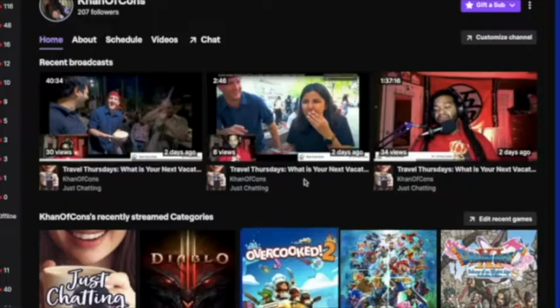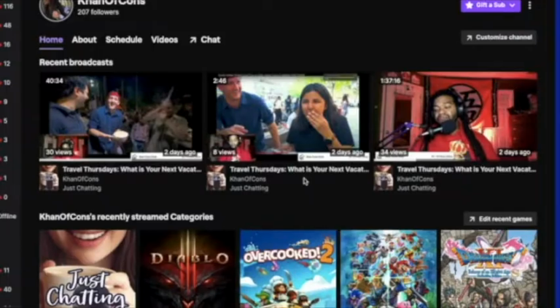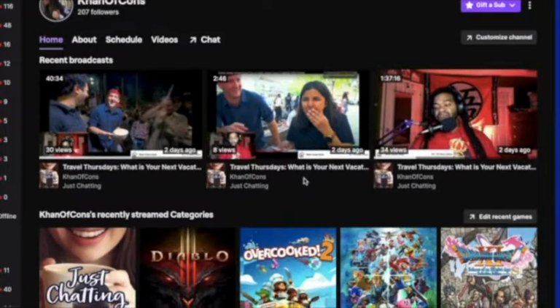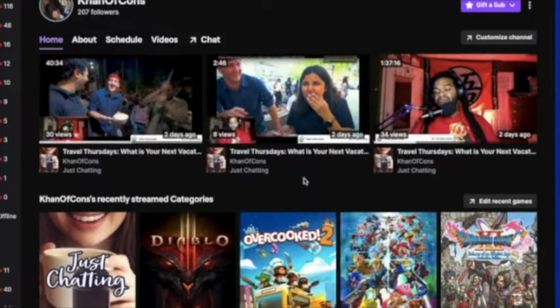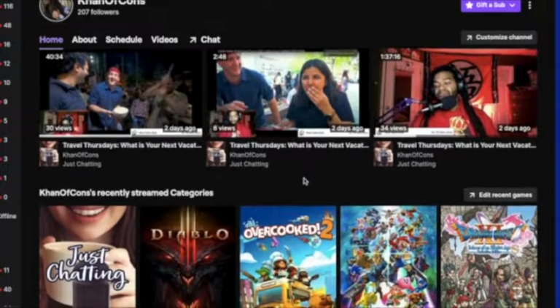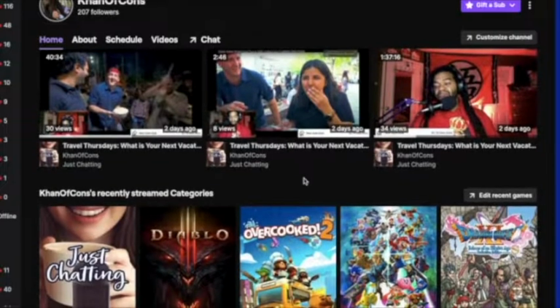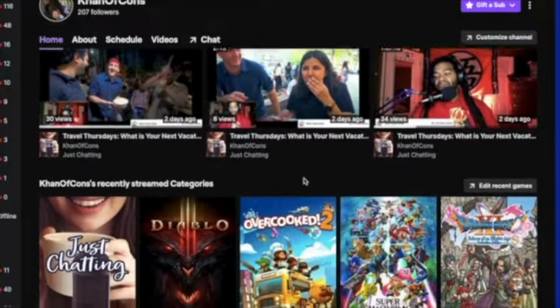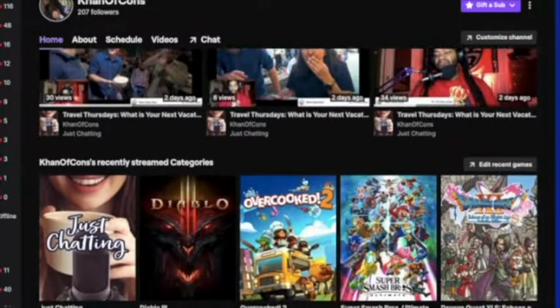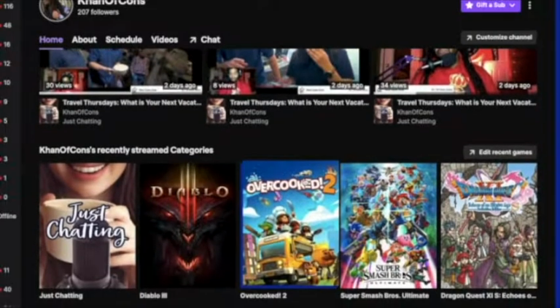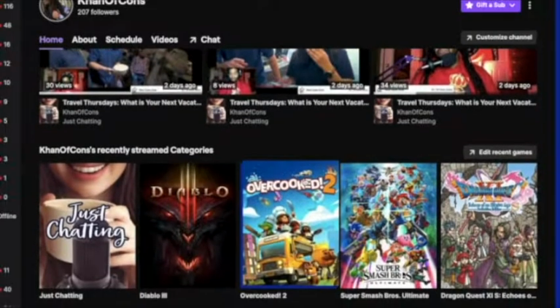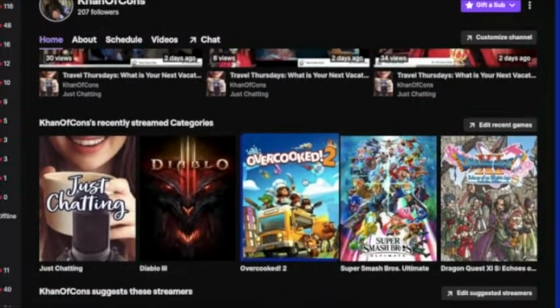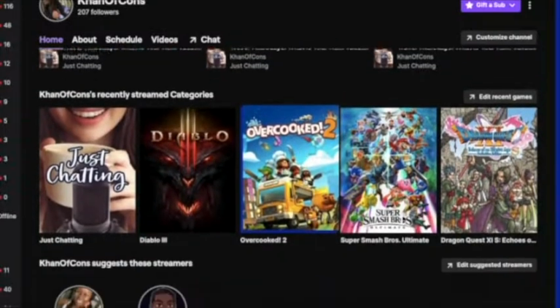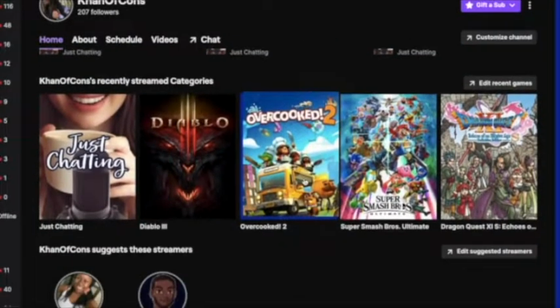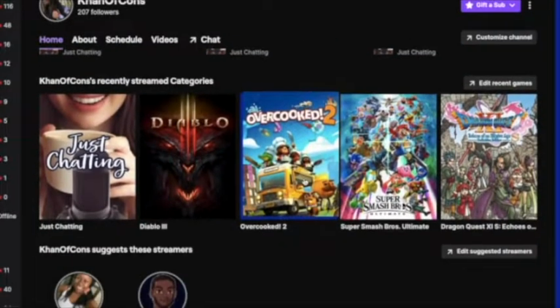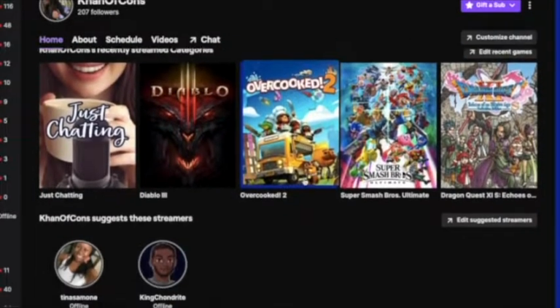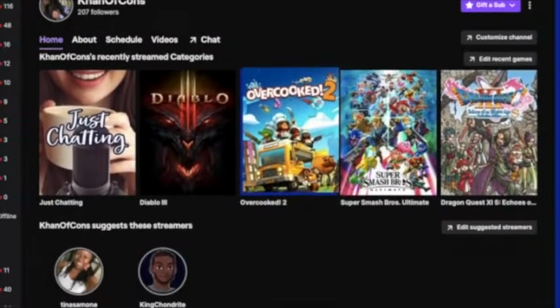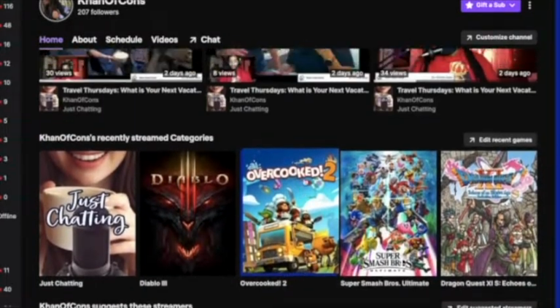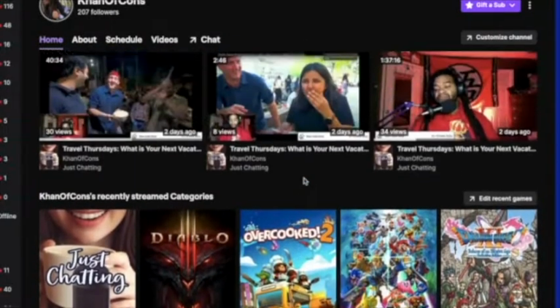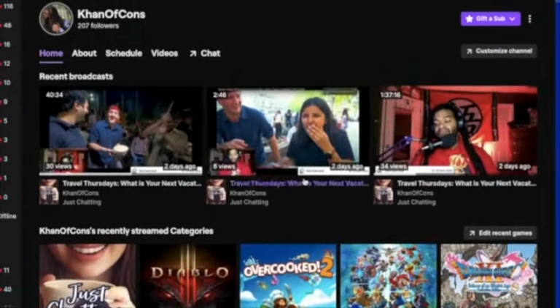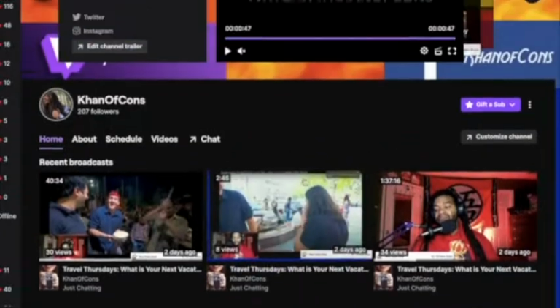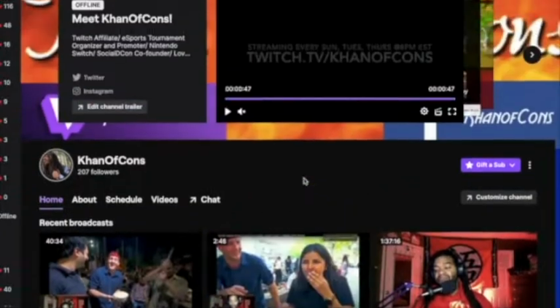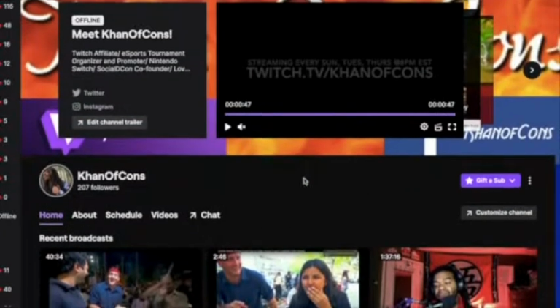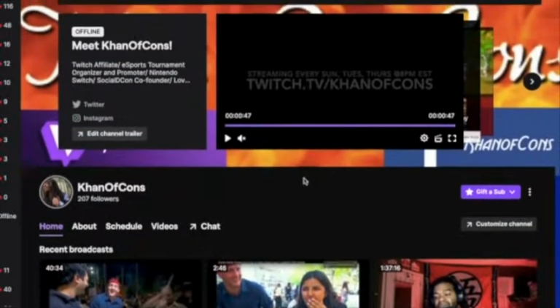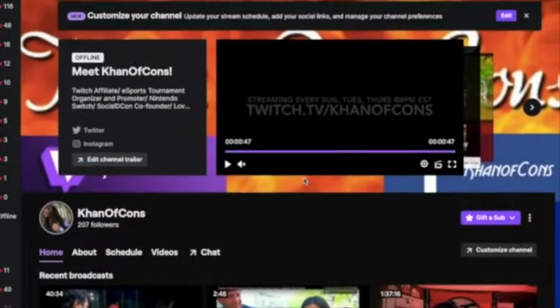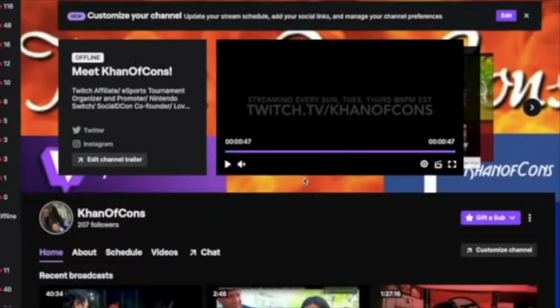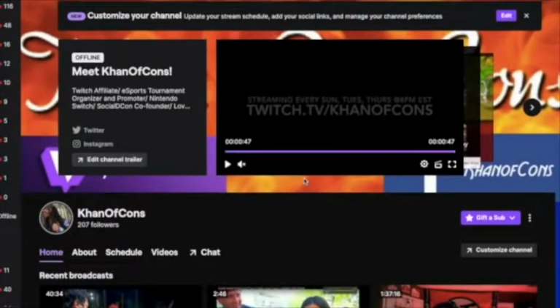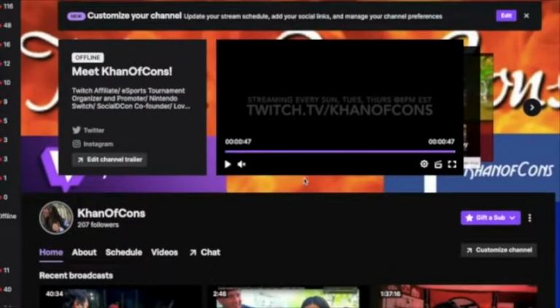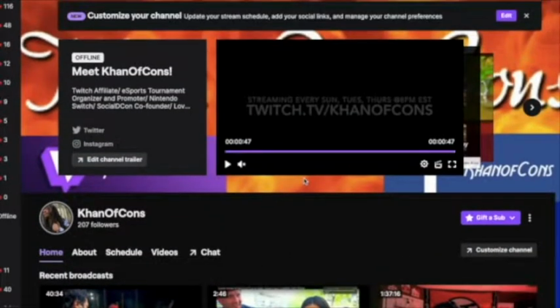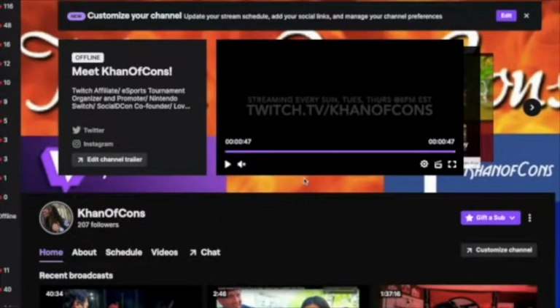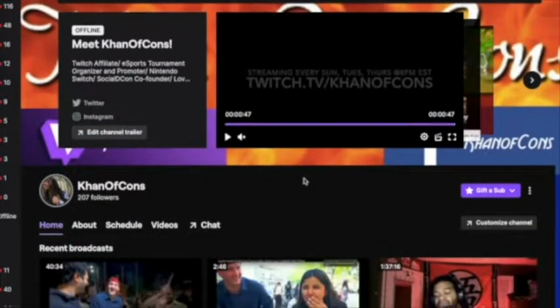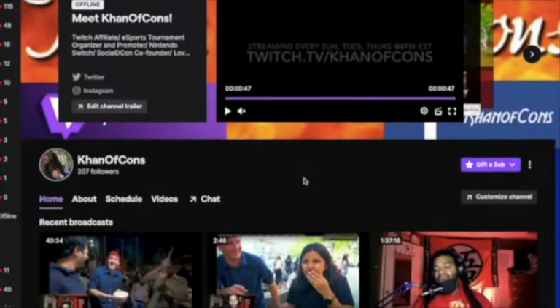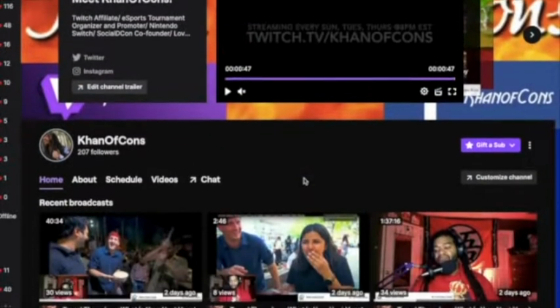Also make sure to follow me on Twitch. I stream every Sunday, Tuesdays, and Thursdays at 8 p.m. Eastern Standard Time.